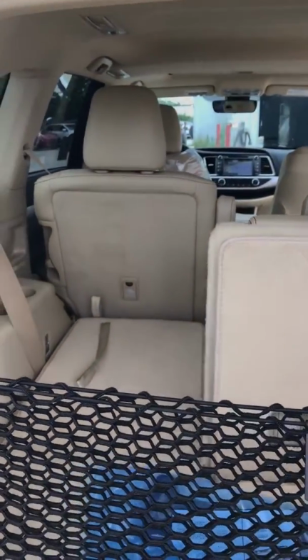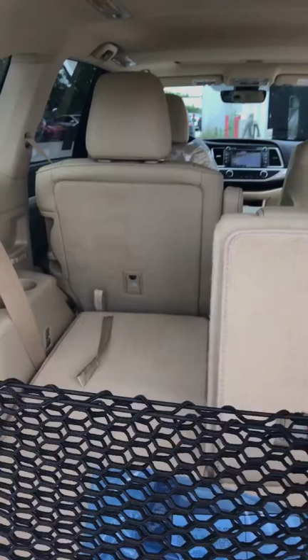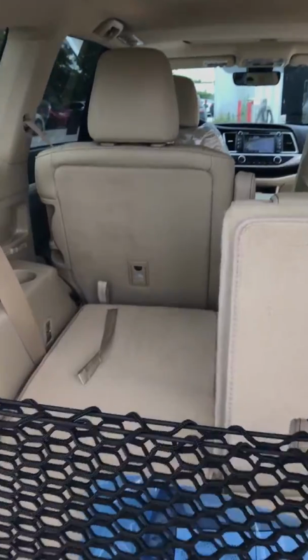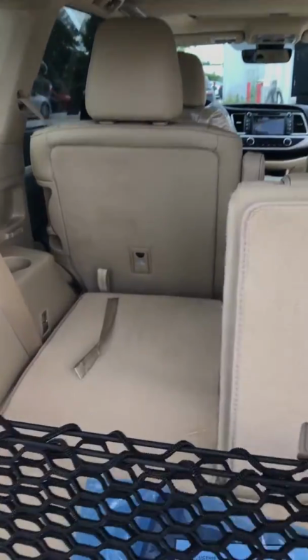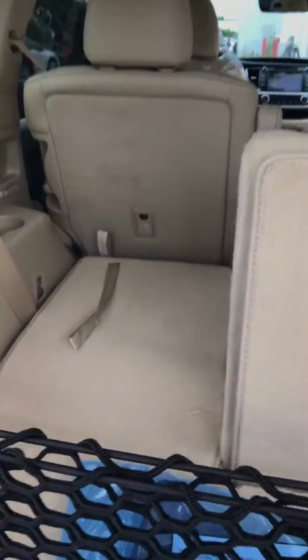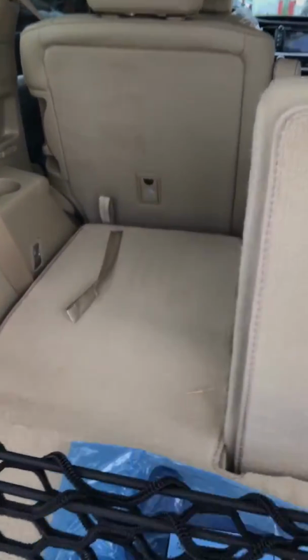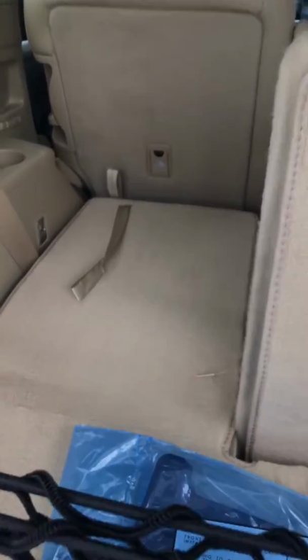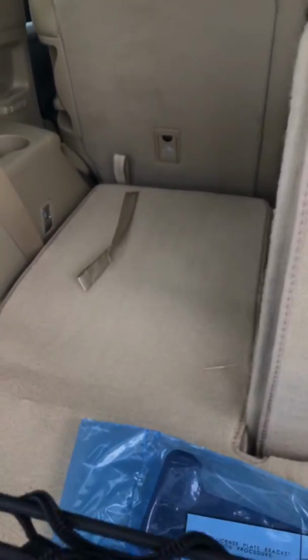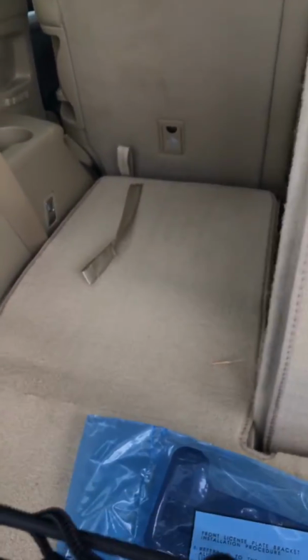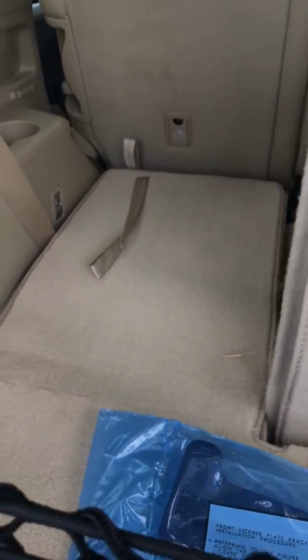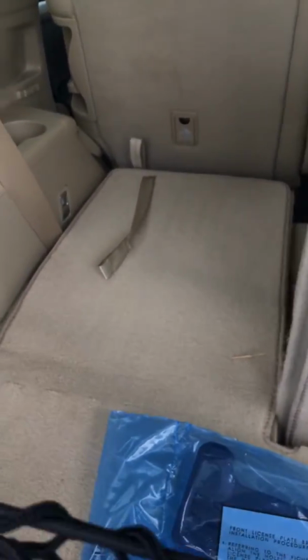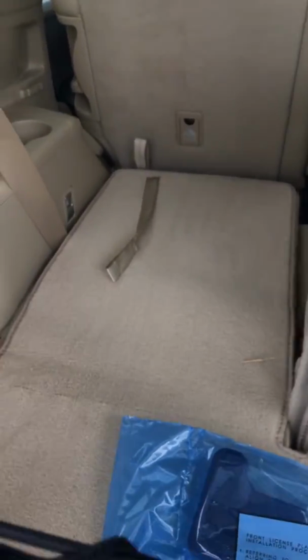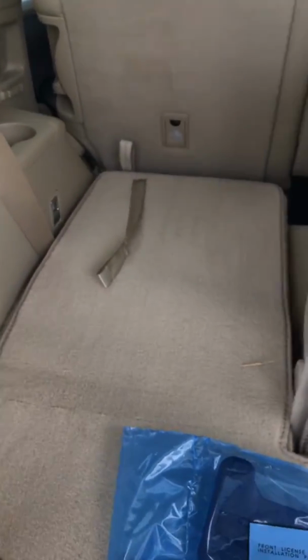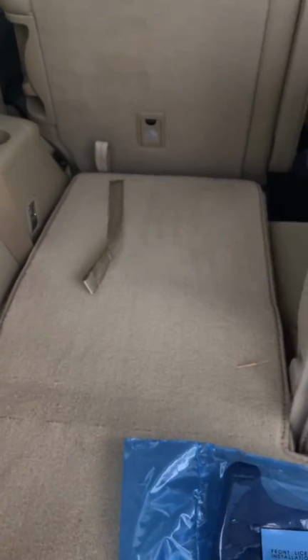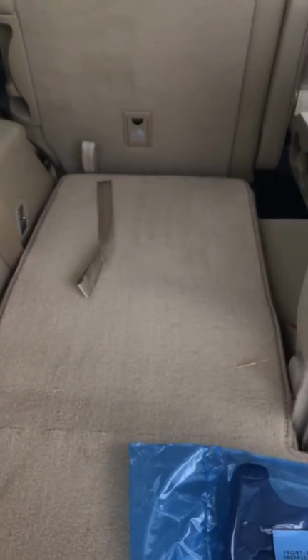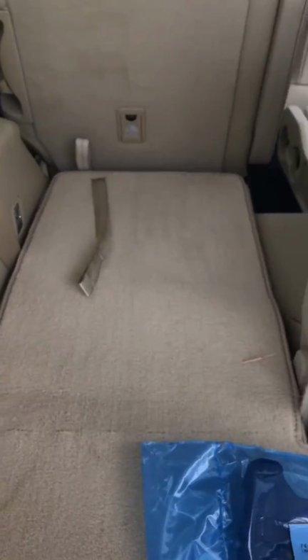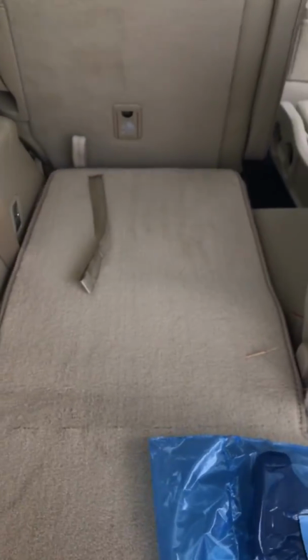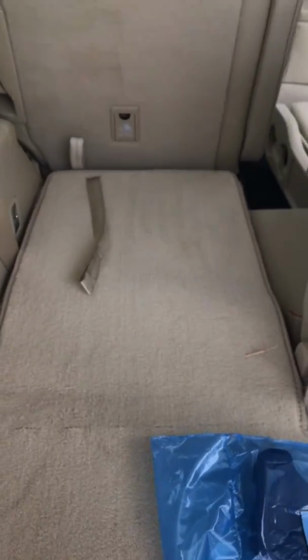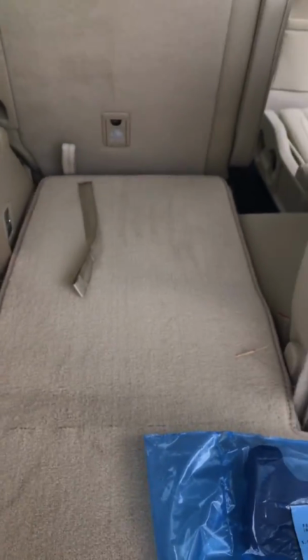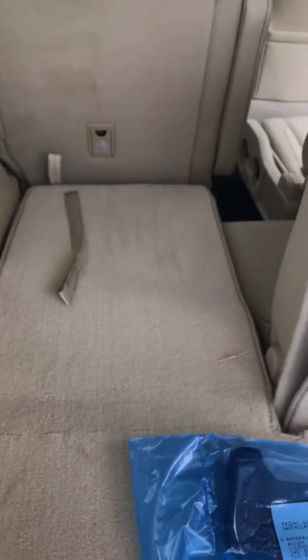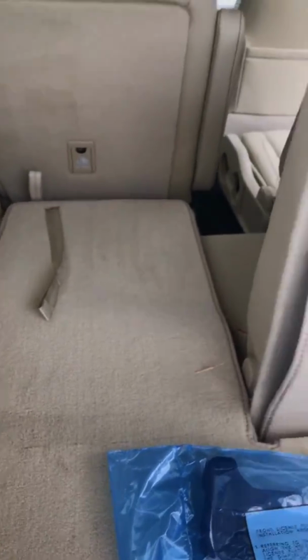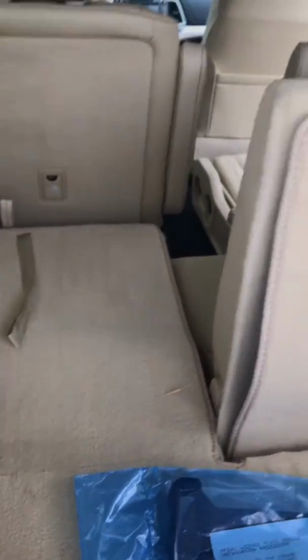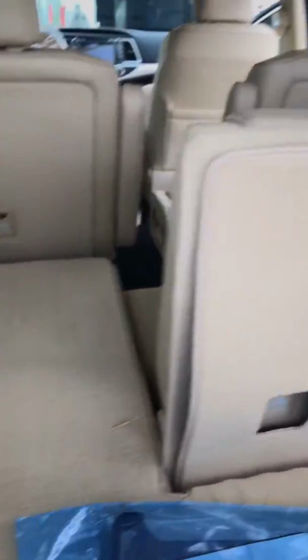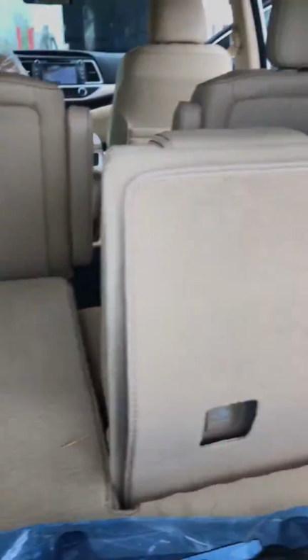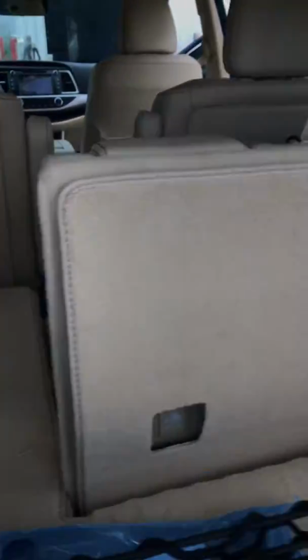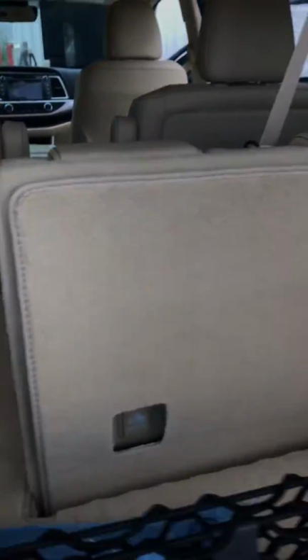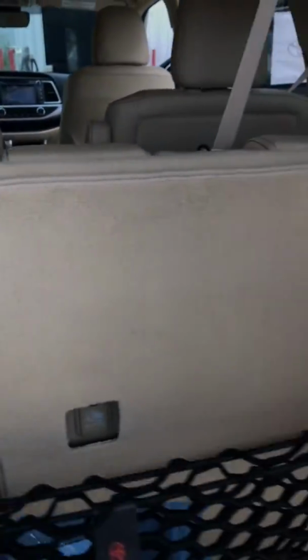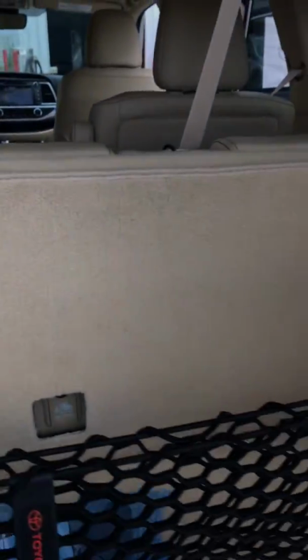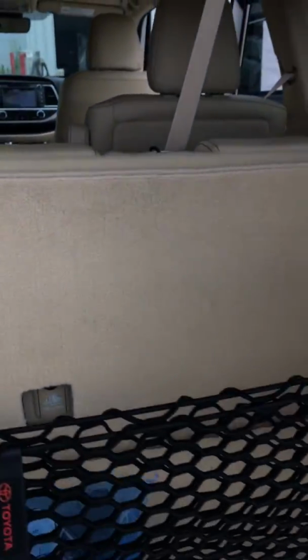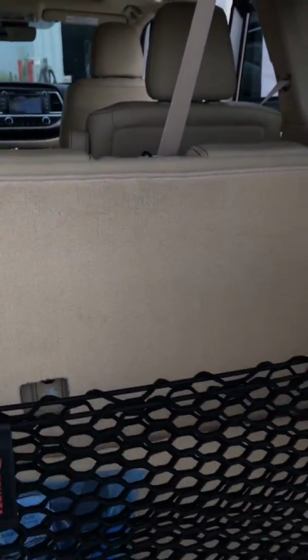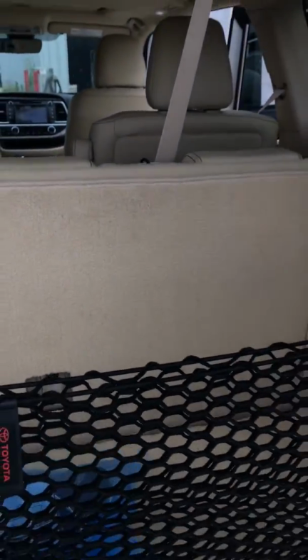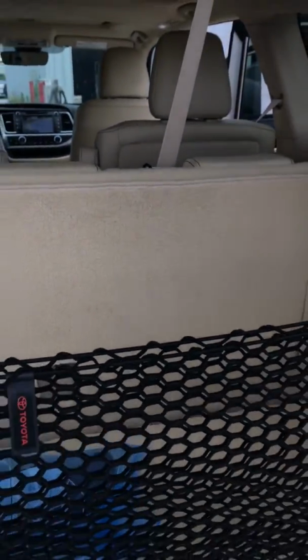Once it folds down, you get that flat space. You fold this one down as well.